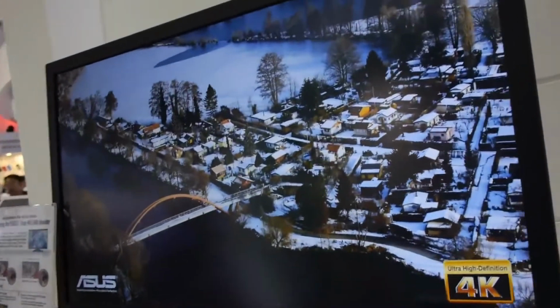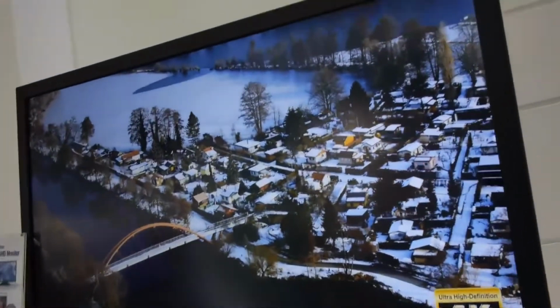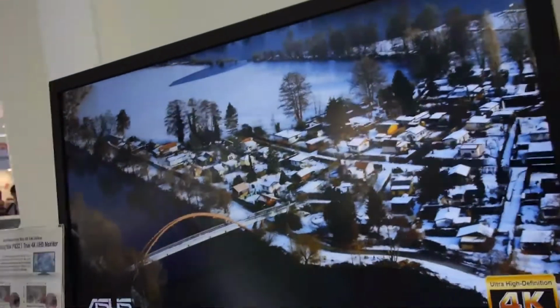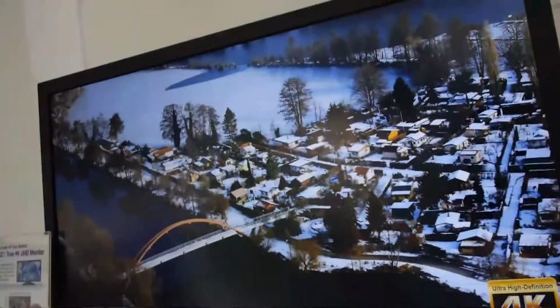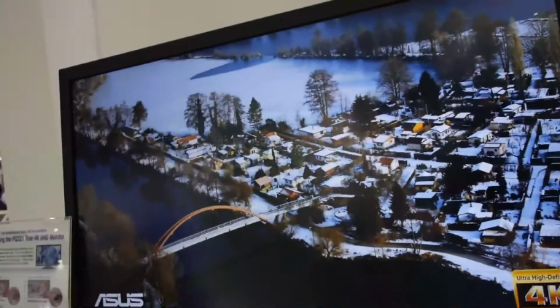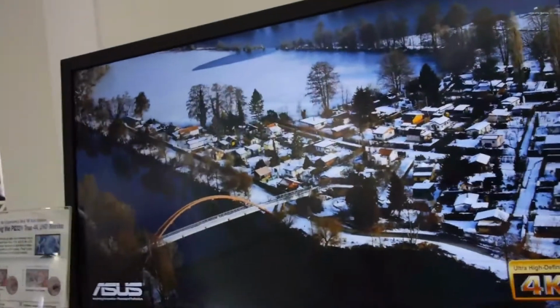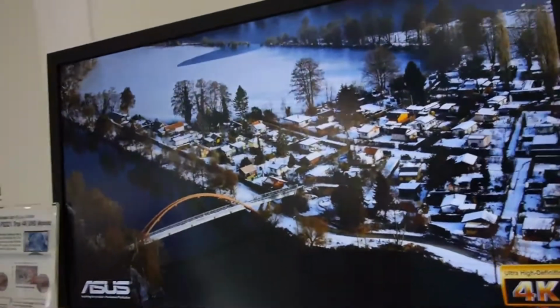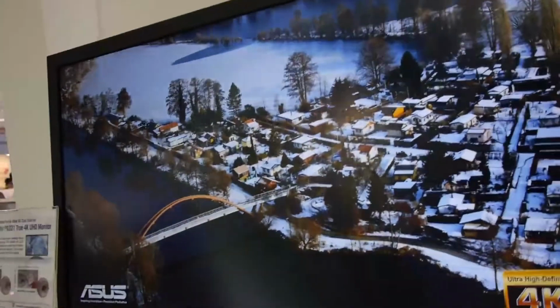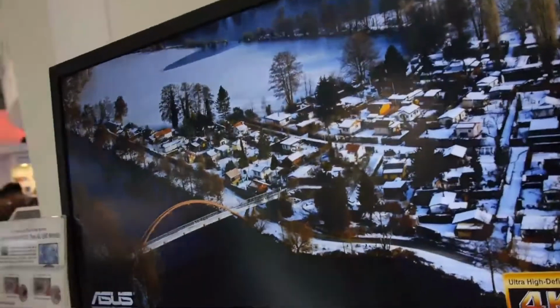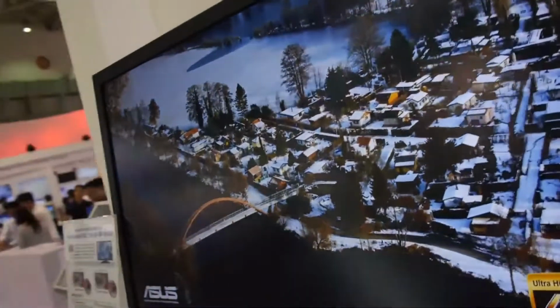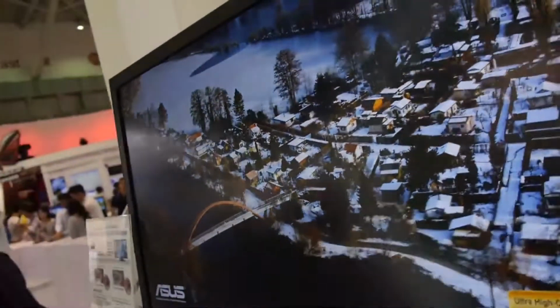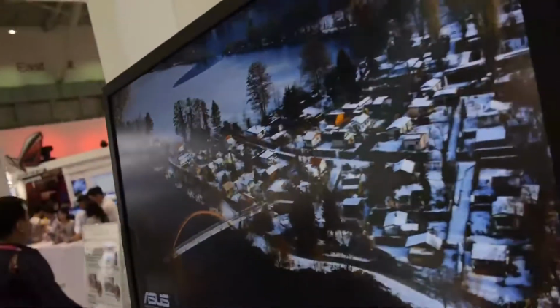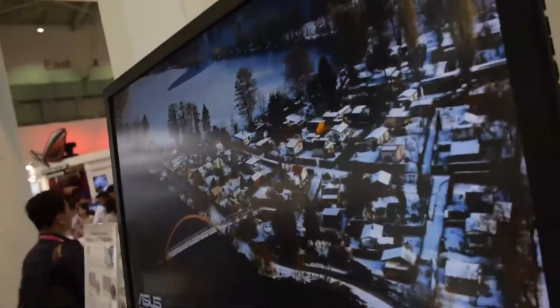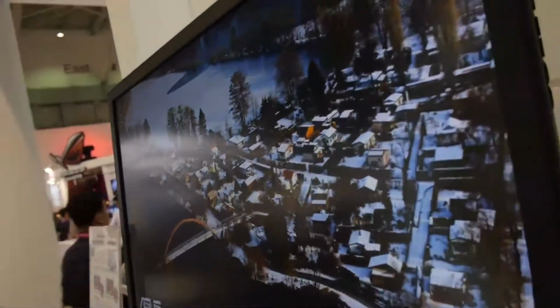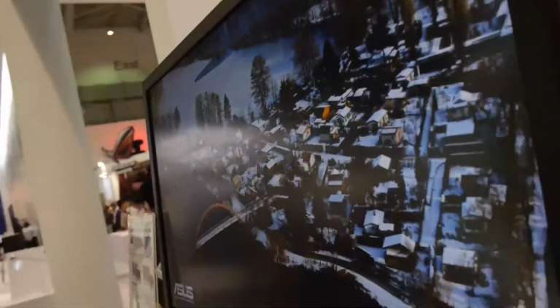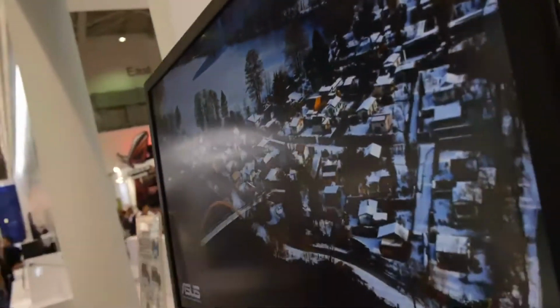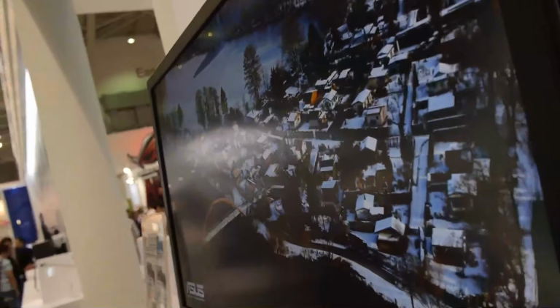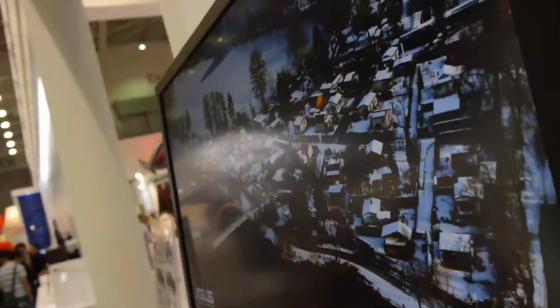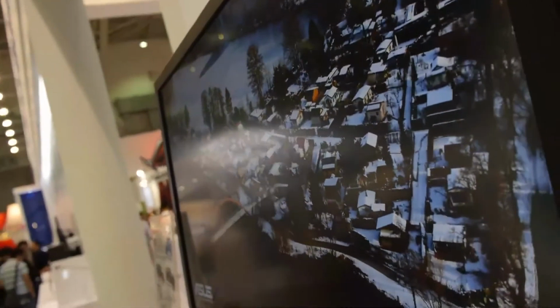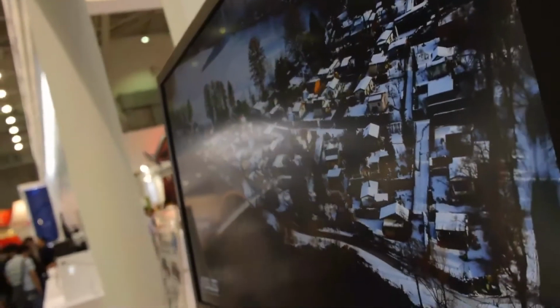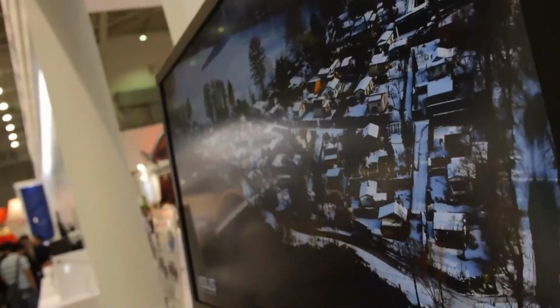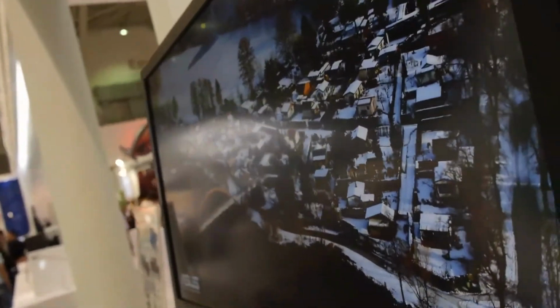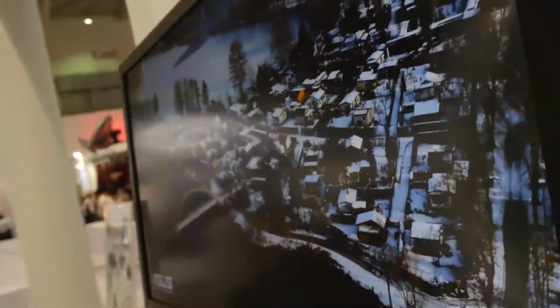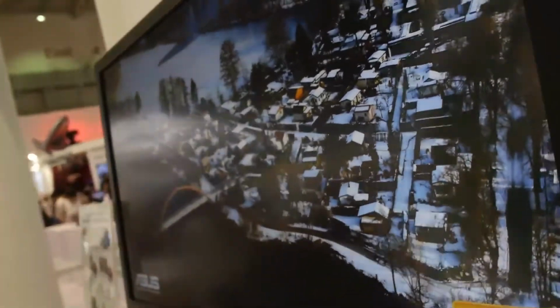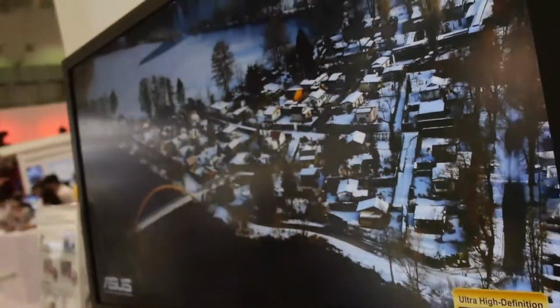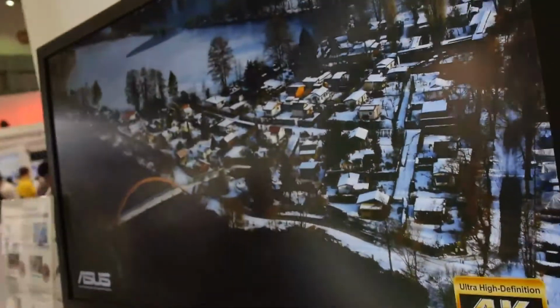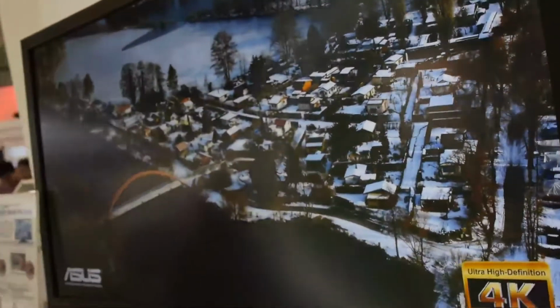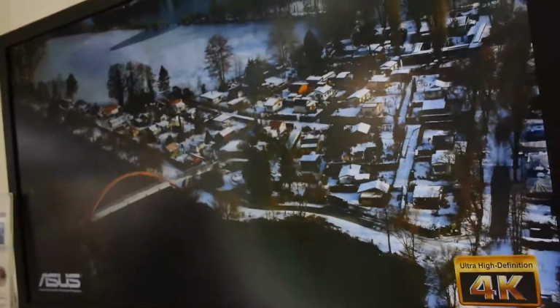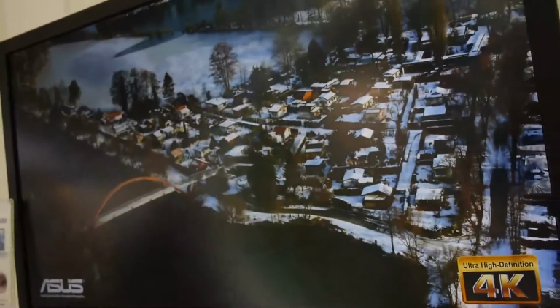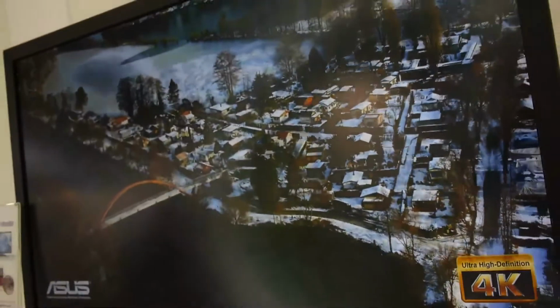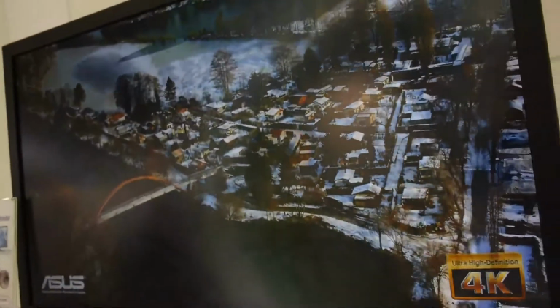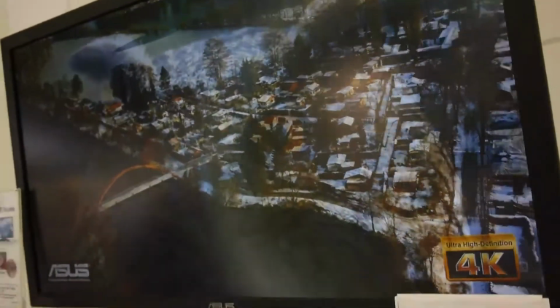It looks quite beautiful and stunning, and even from the sides you can see that the colors don't change a bit.